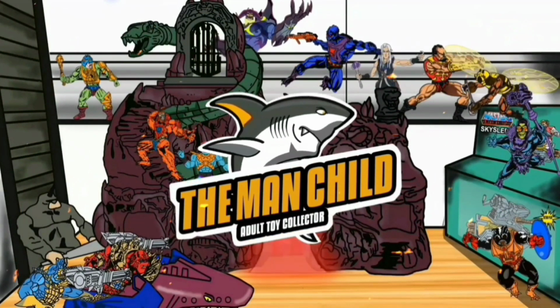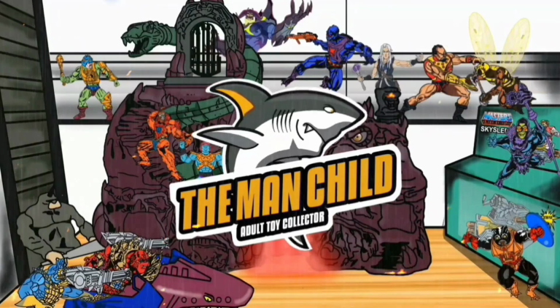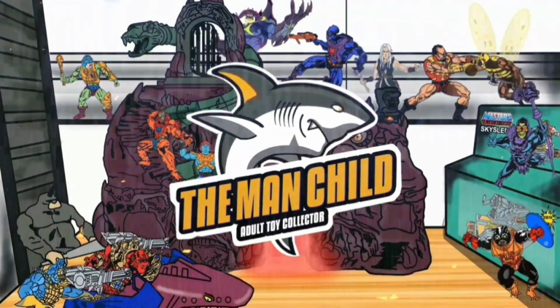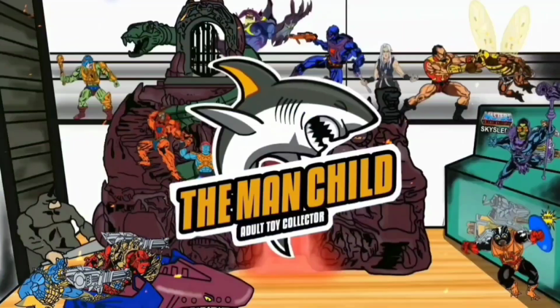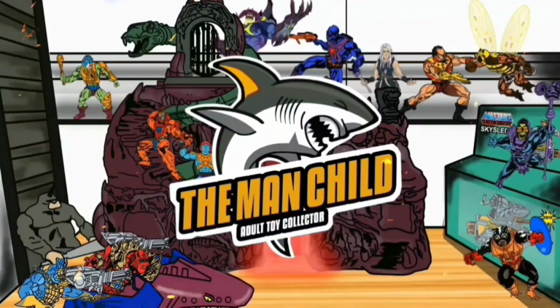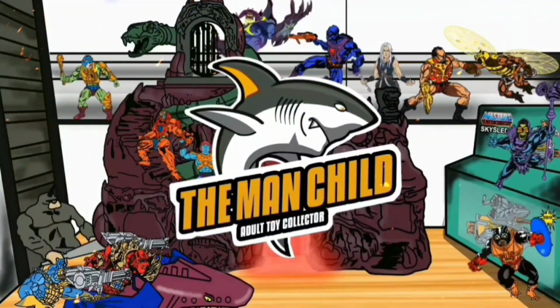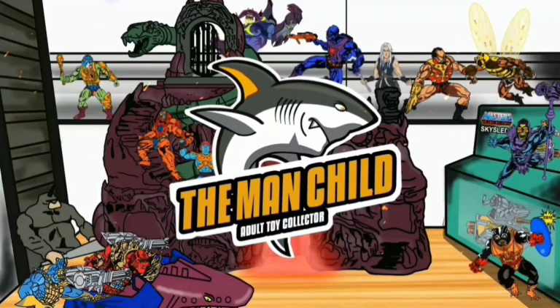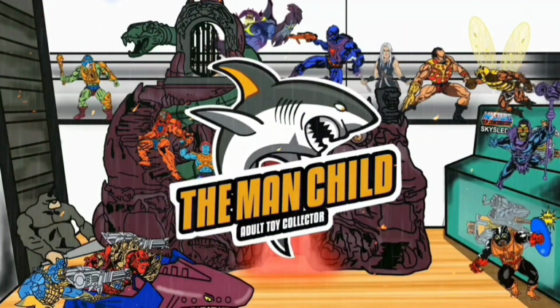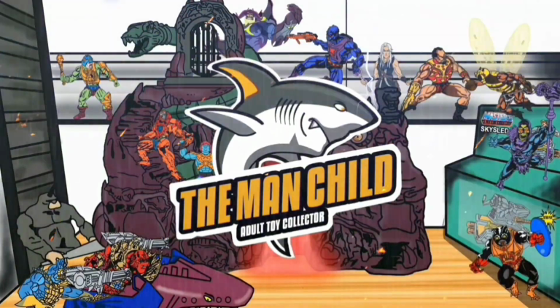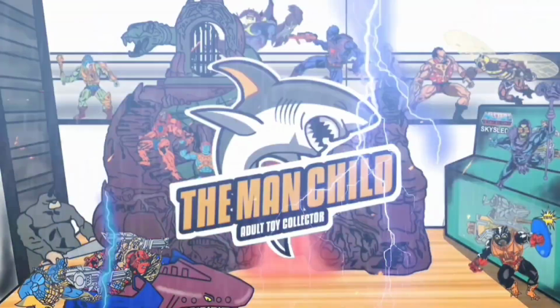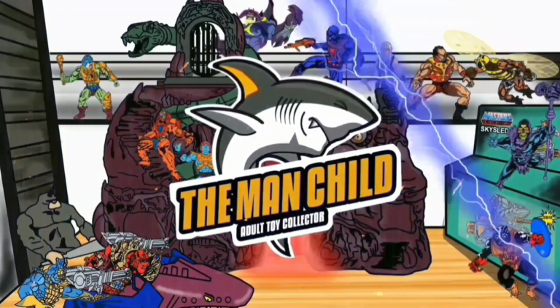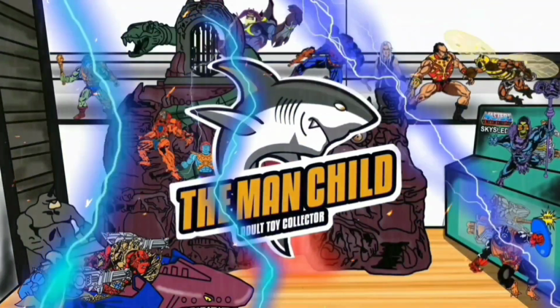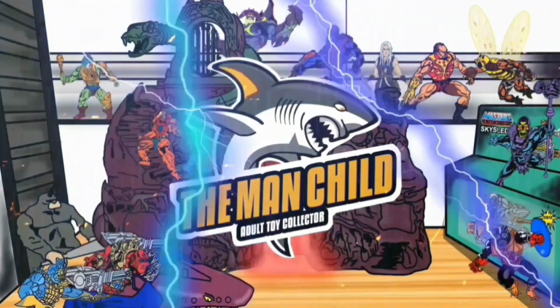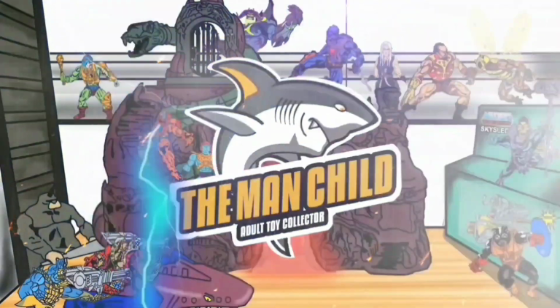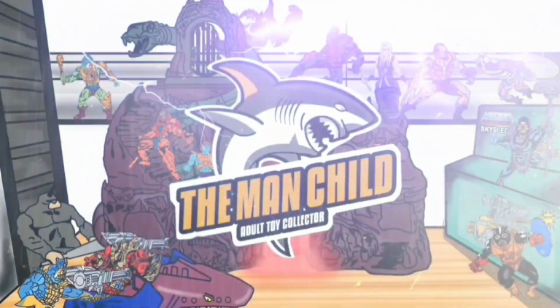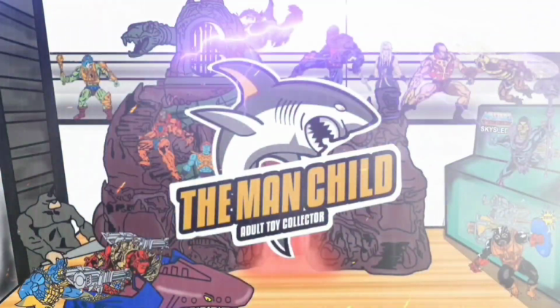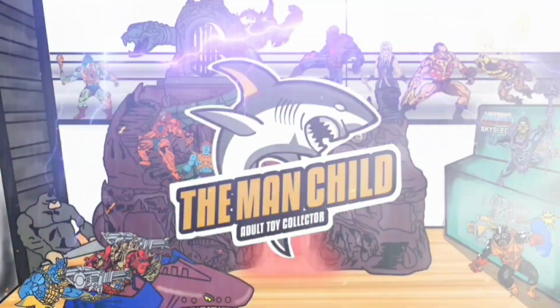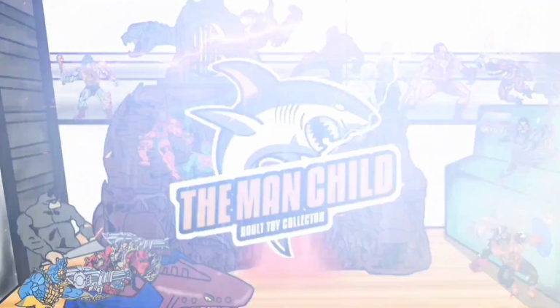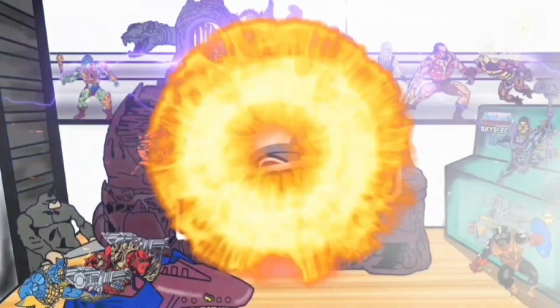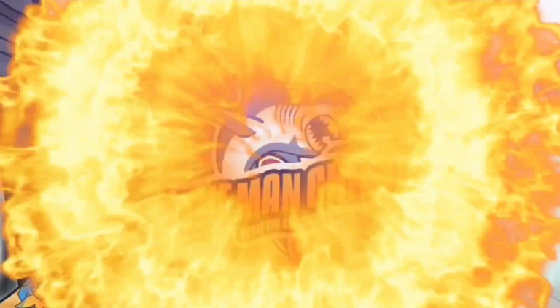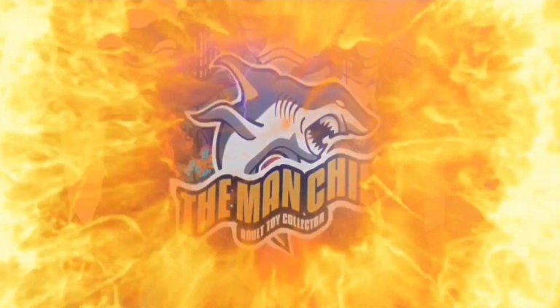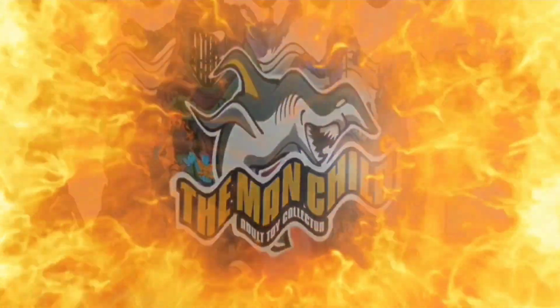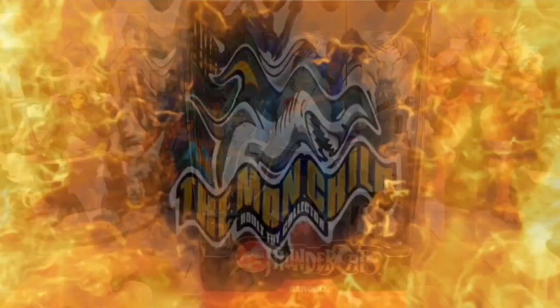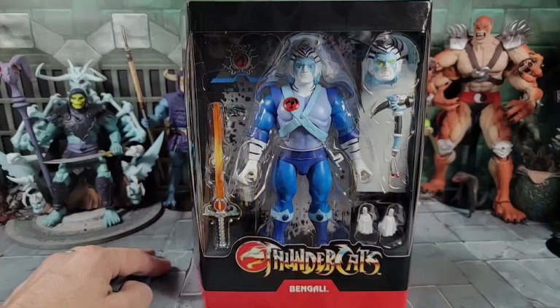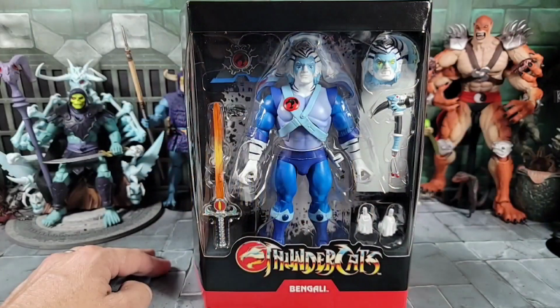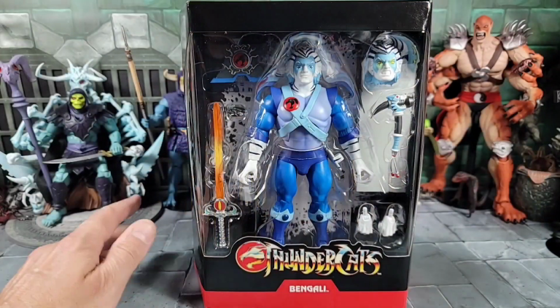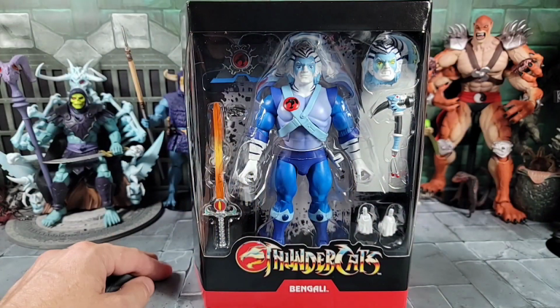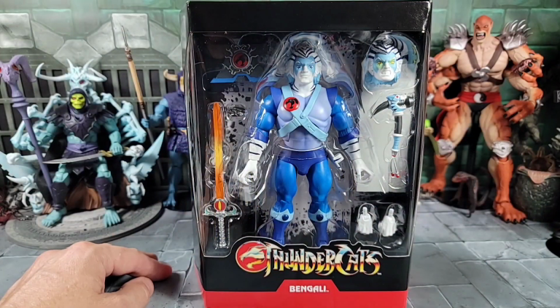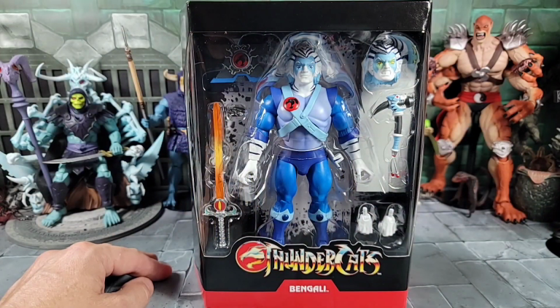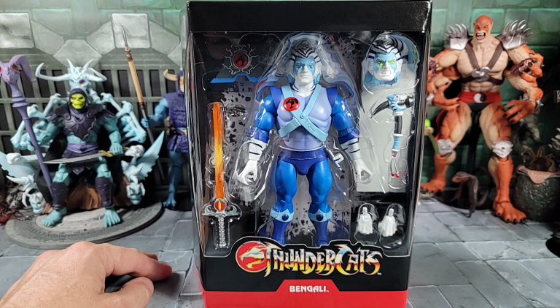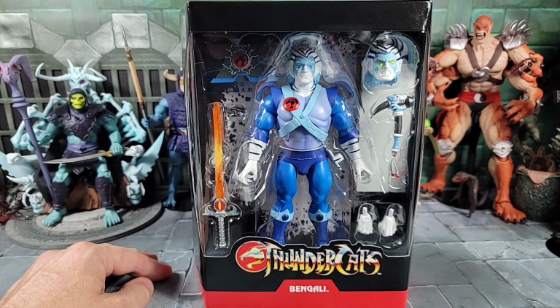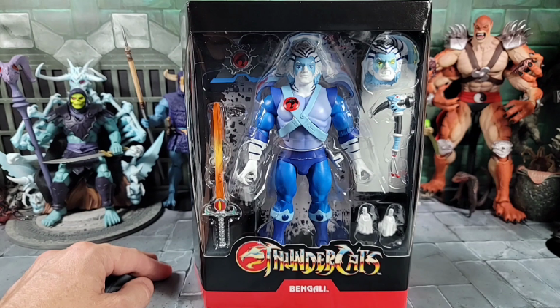Let's talk some toys in here. How's everybody doing today? It's the Man Child.